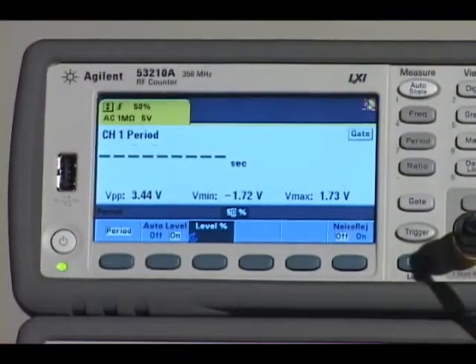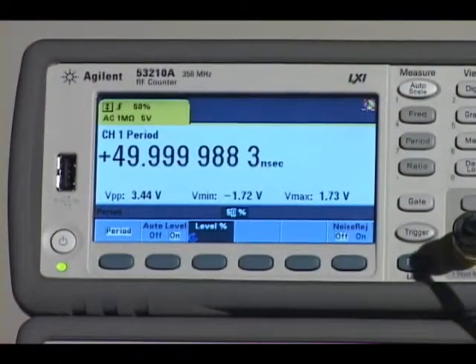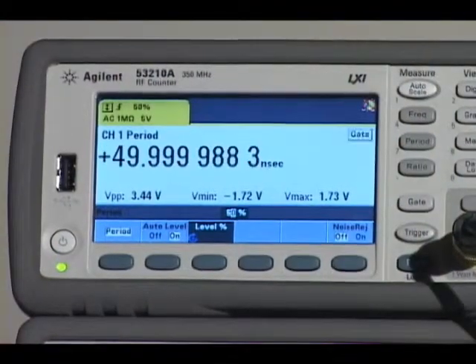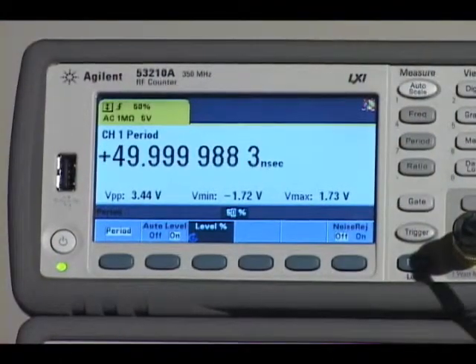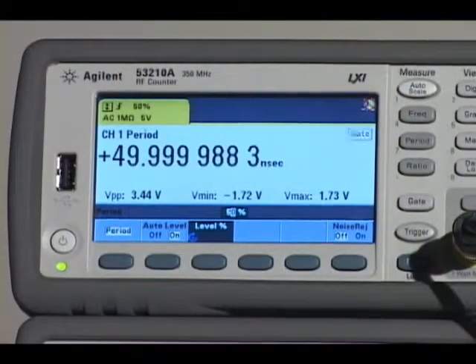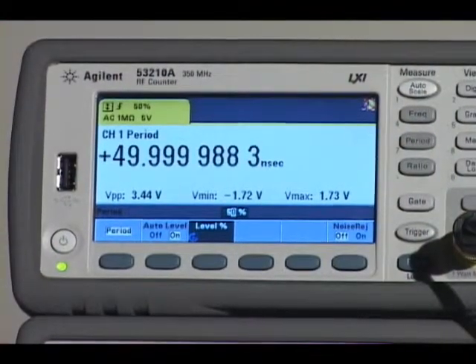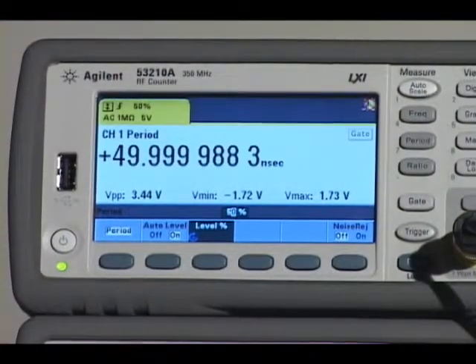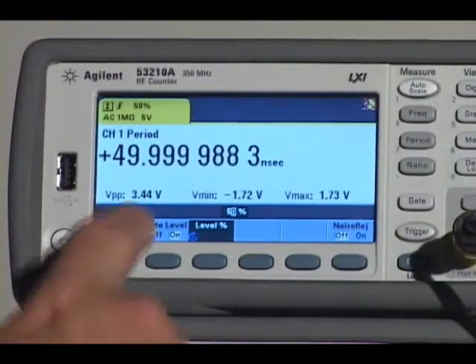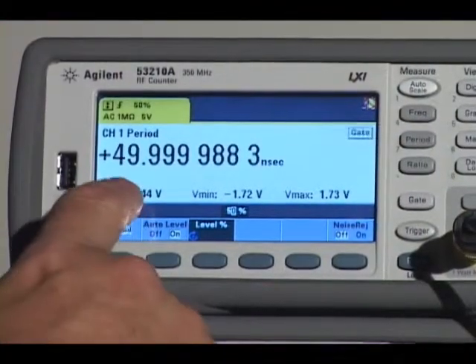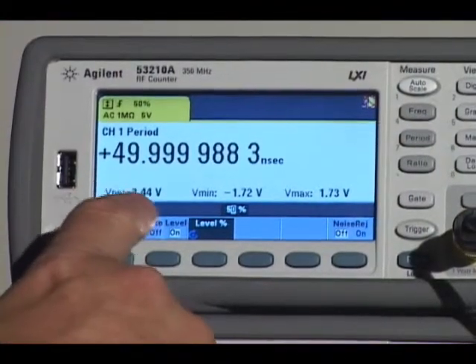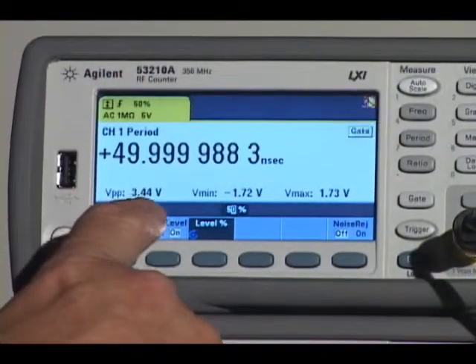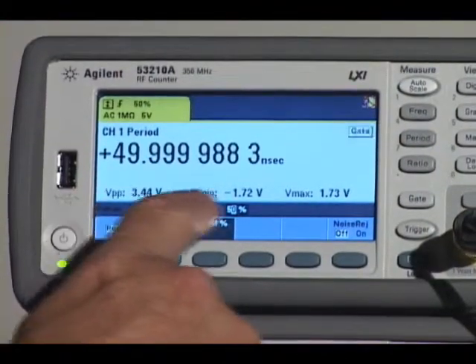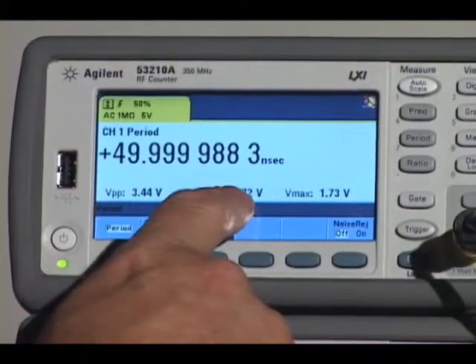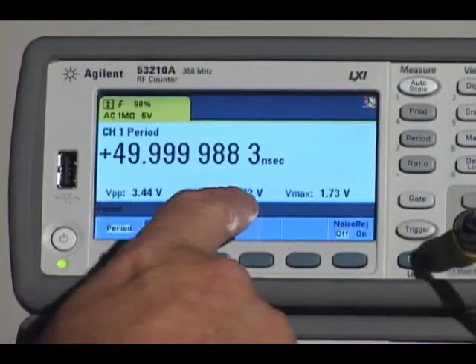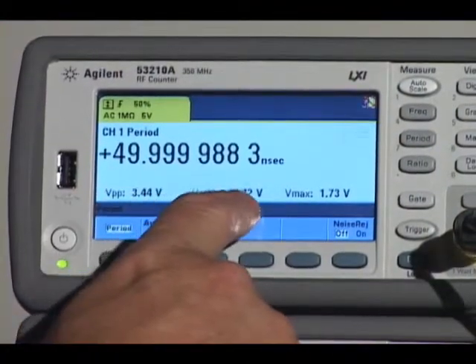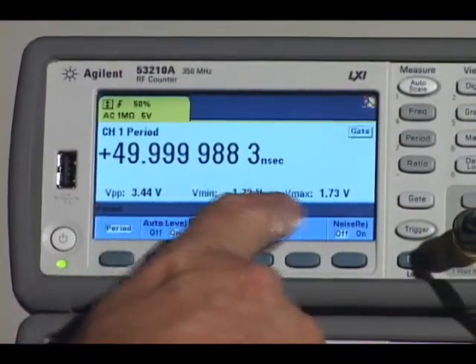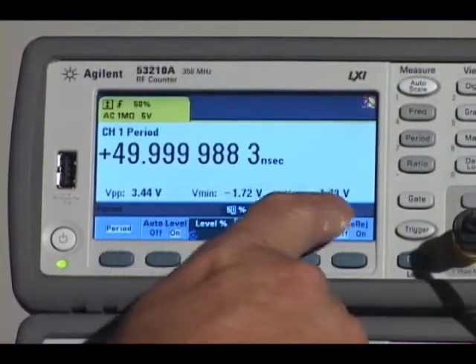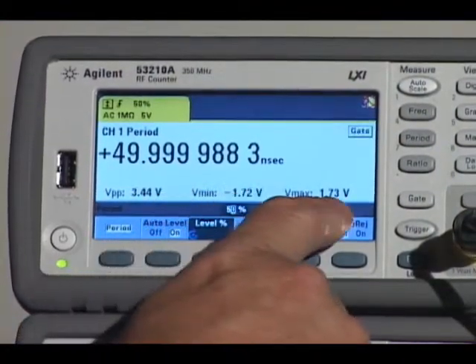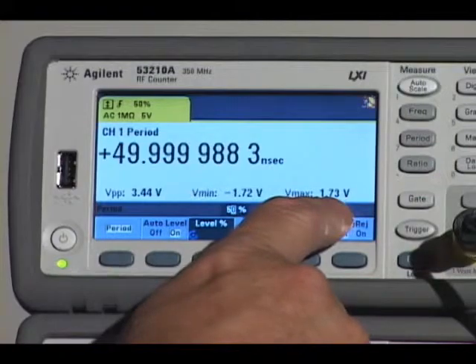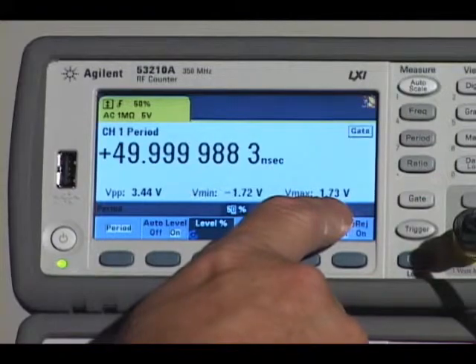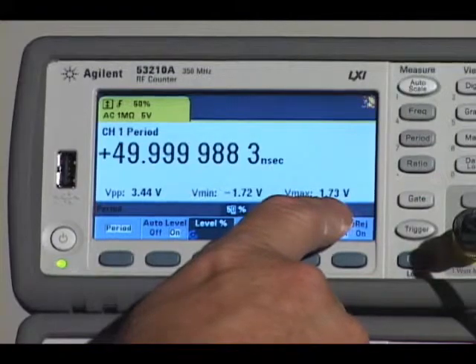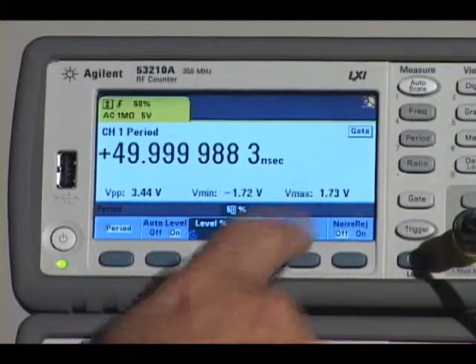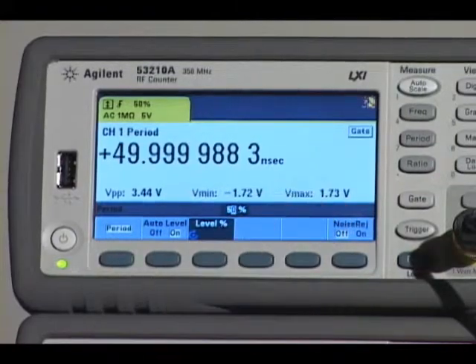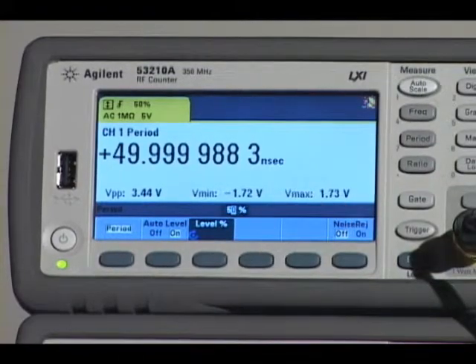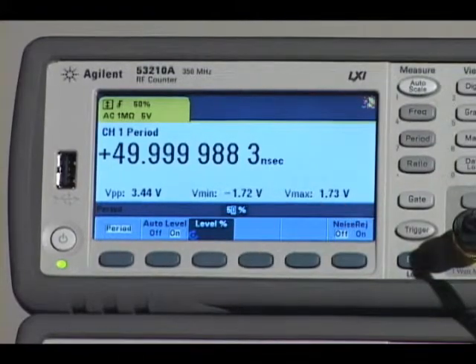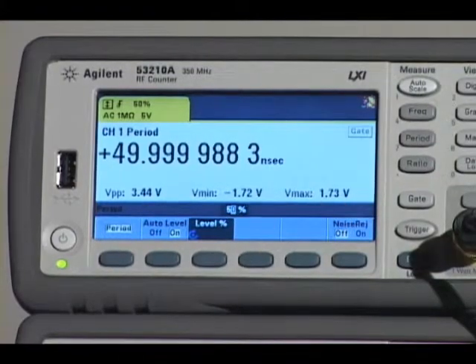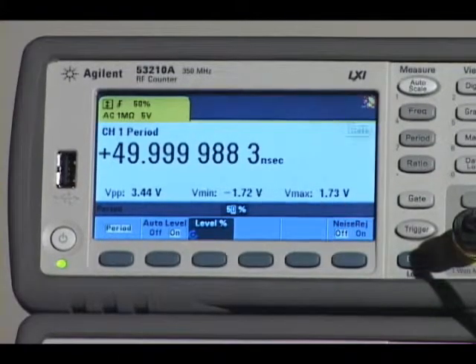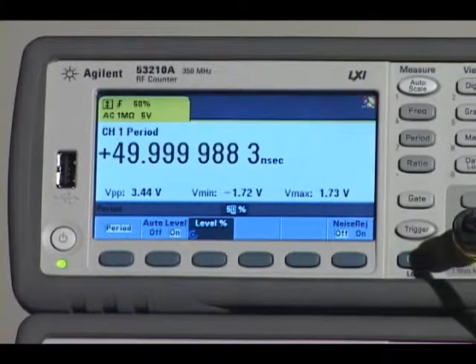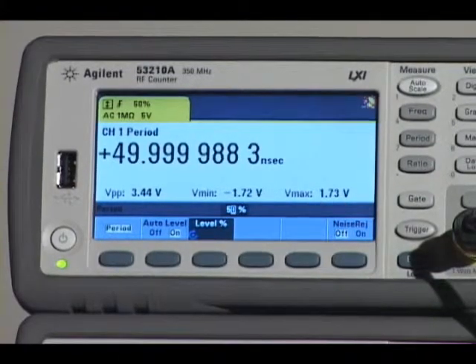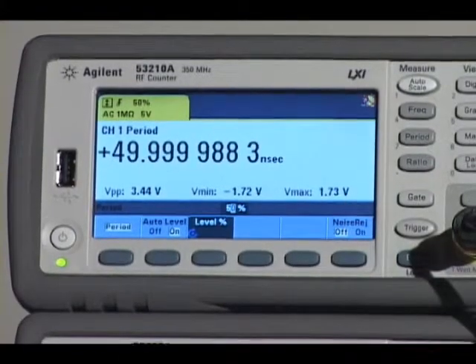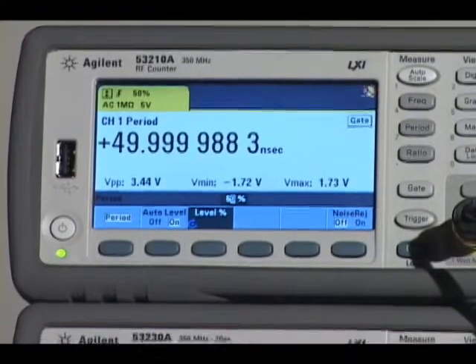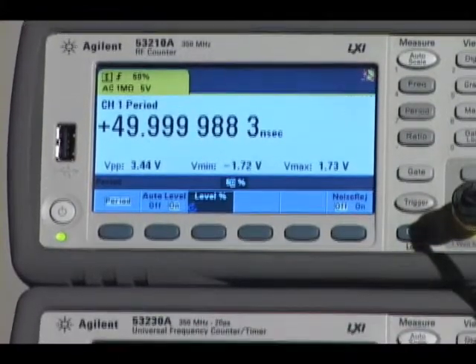The 53210 RF counter measures frequency, period, frequency ratio and voltage levels.